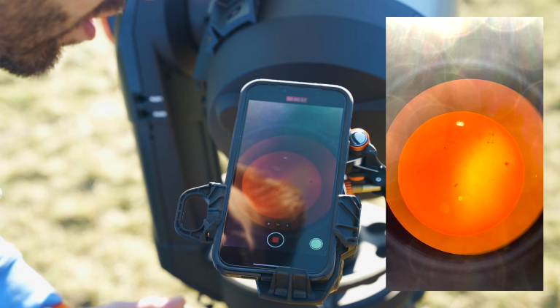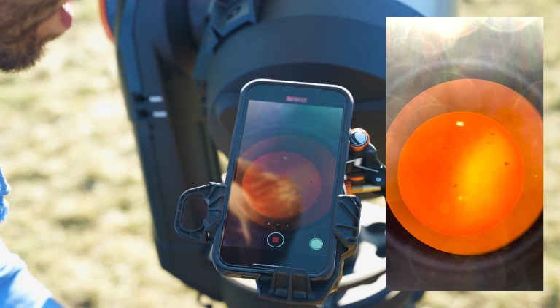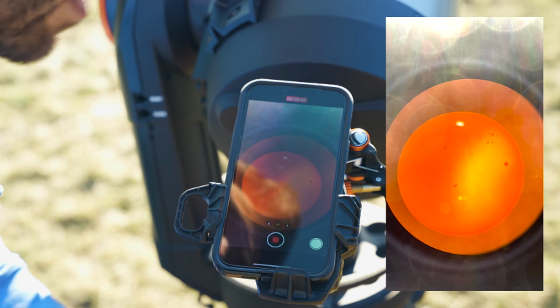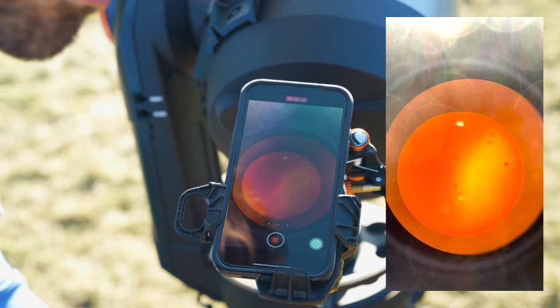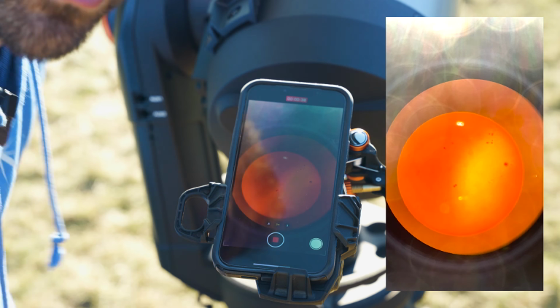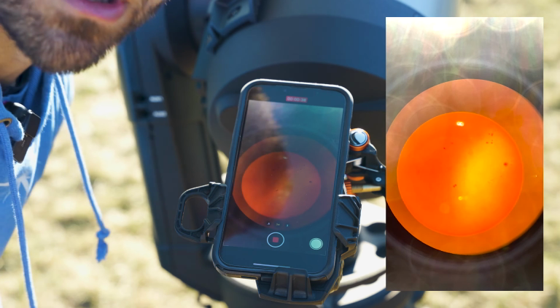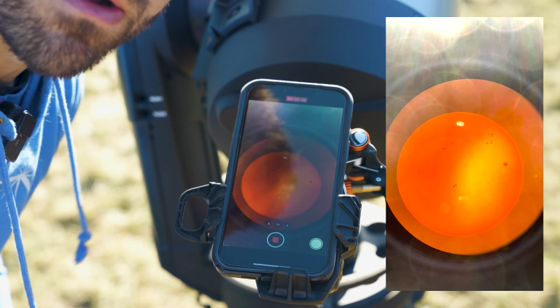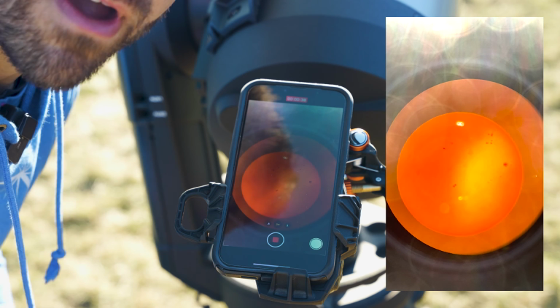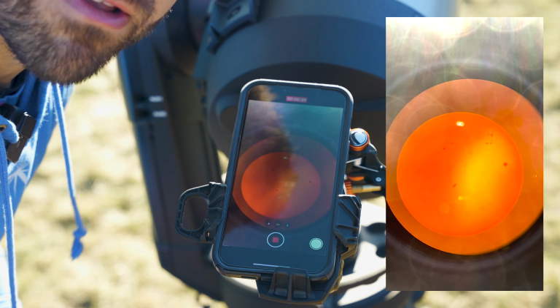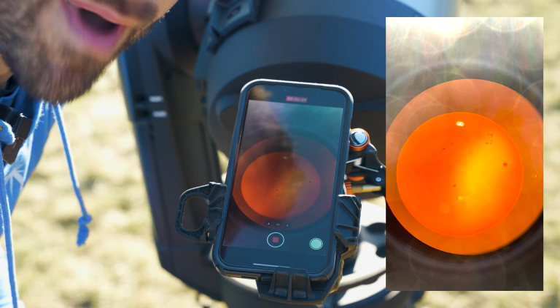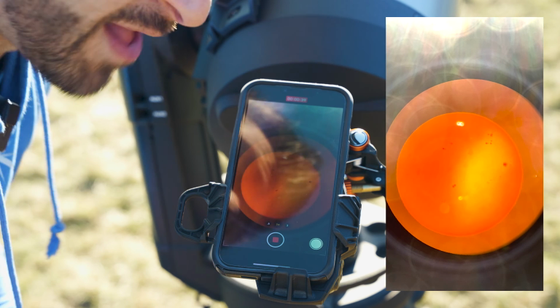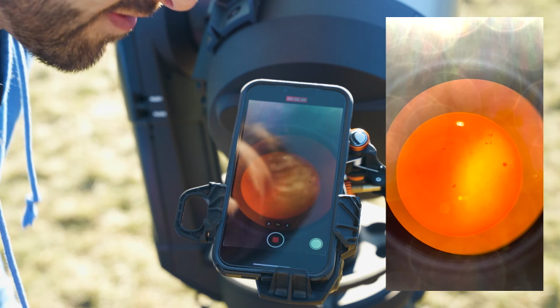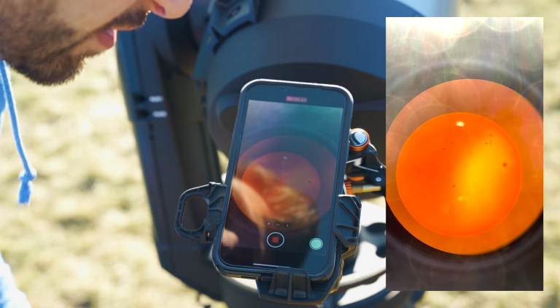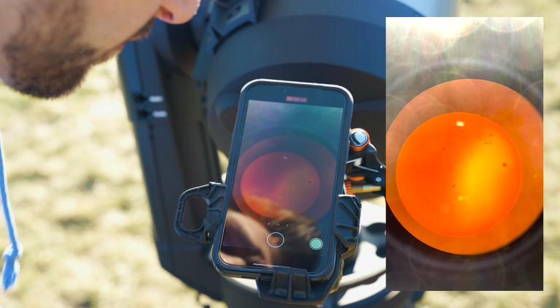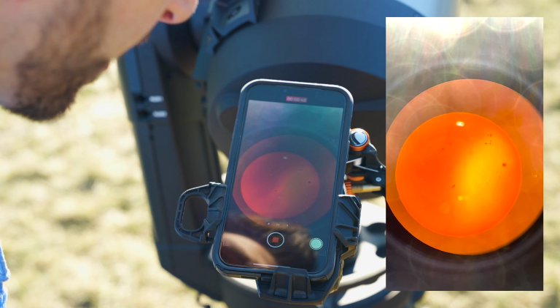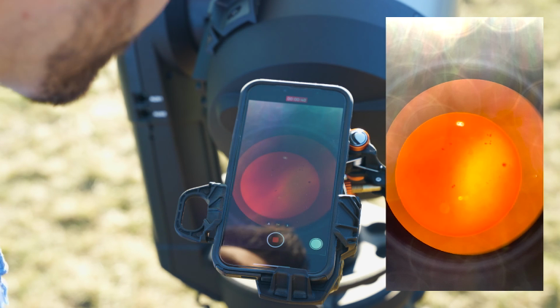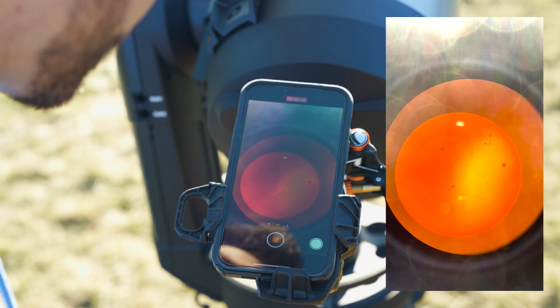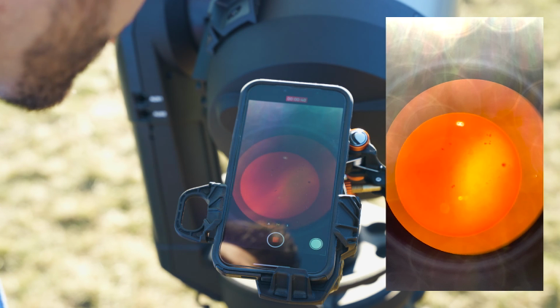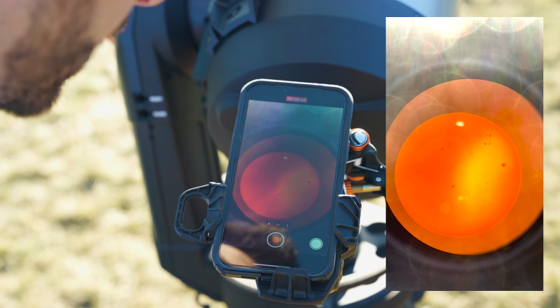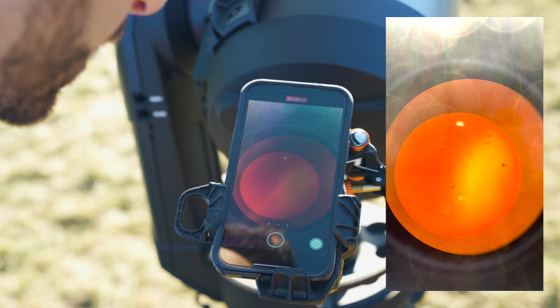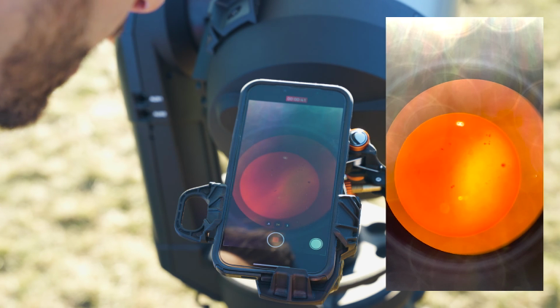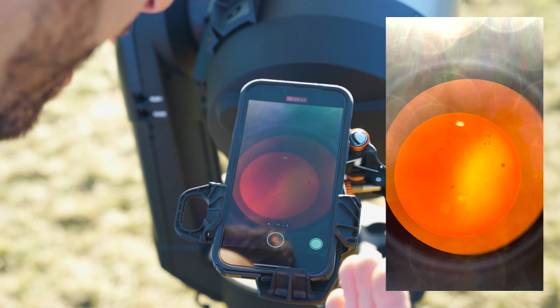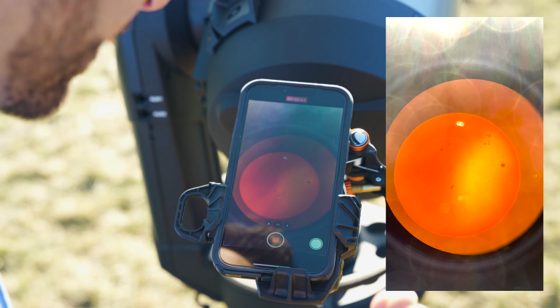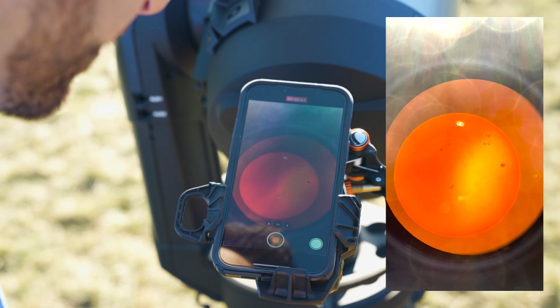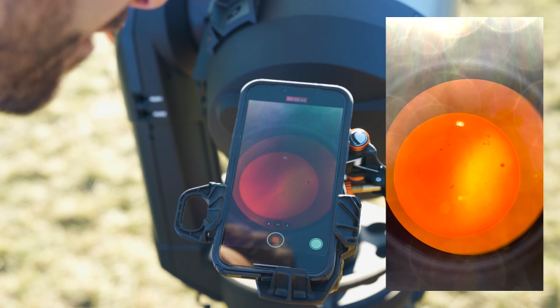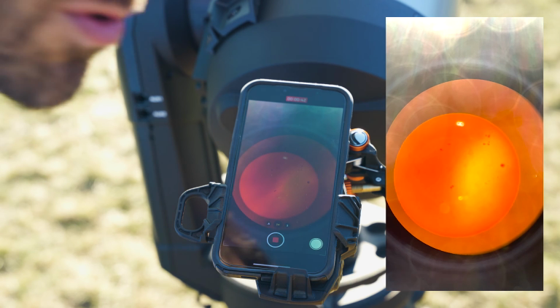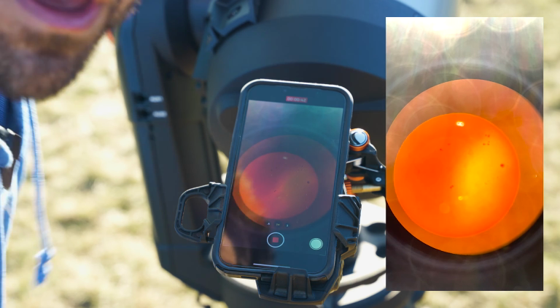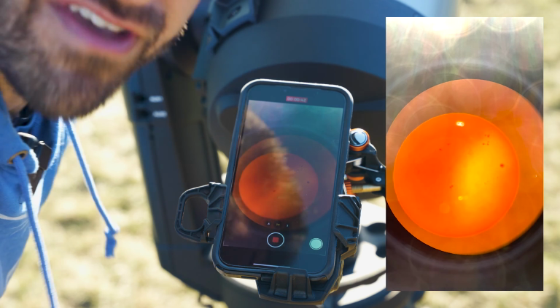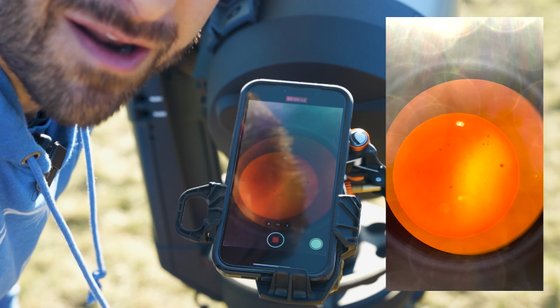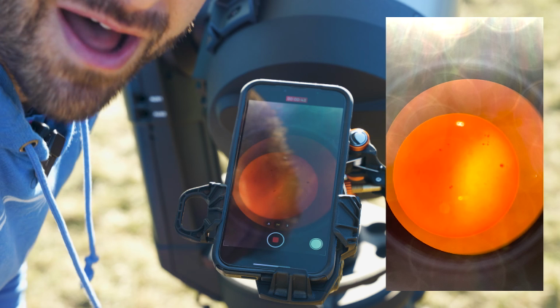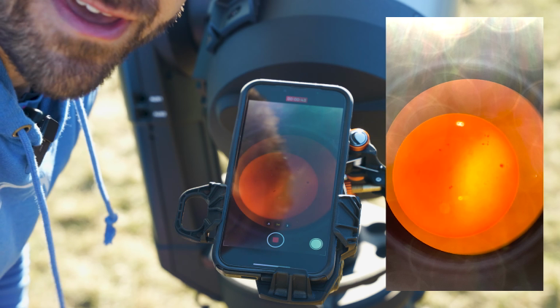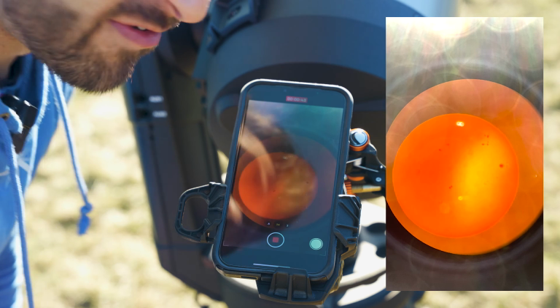You can make out some really good sunspots as you can see and I'm really excited about this.